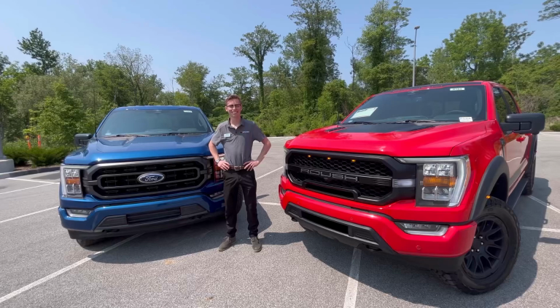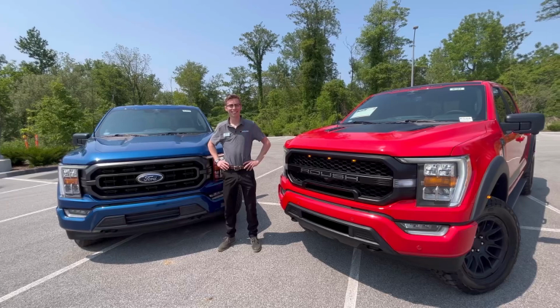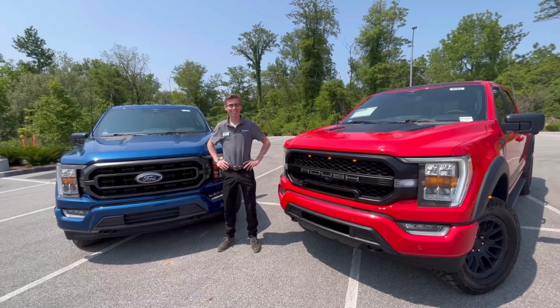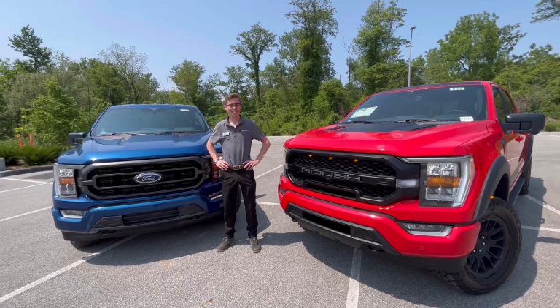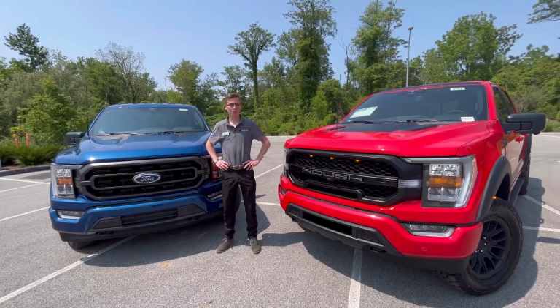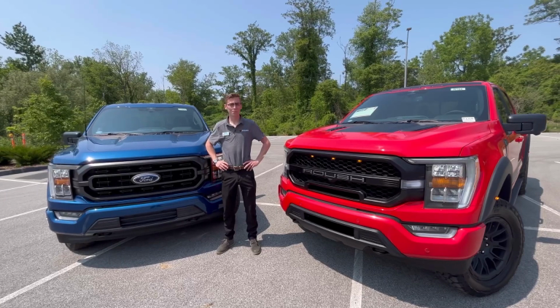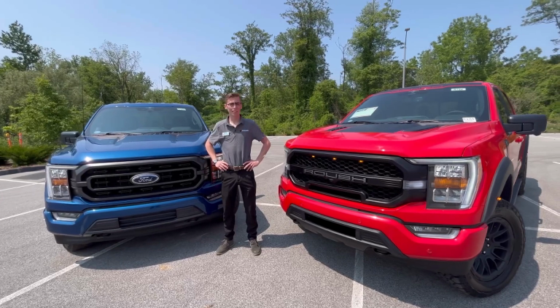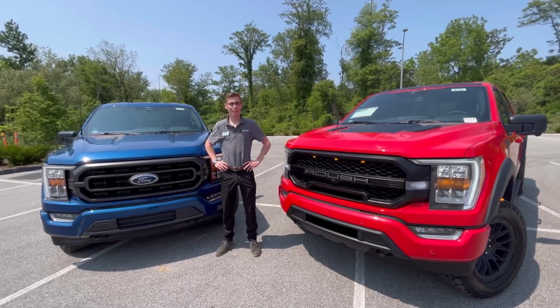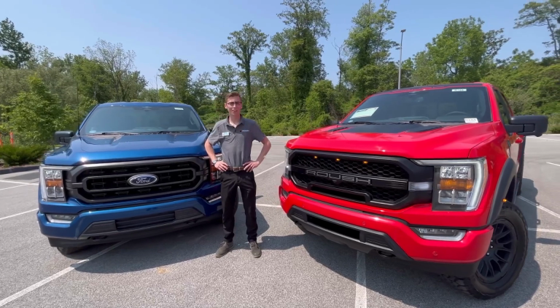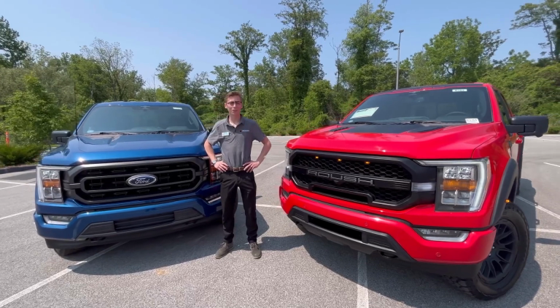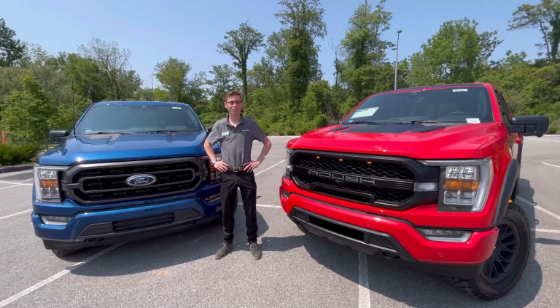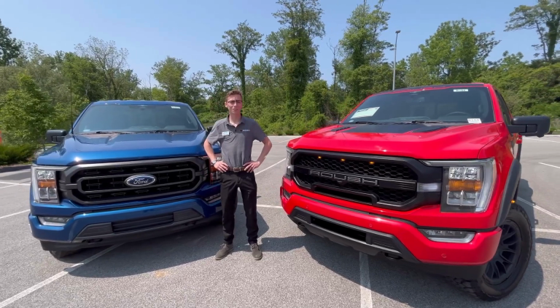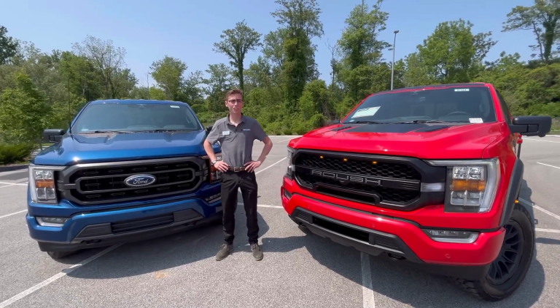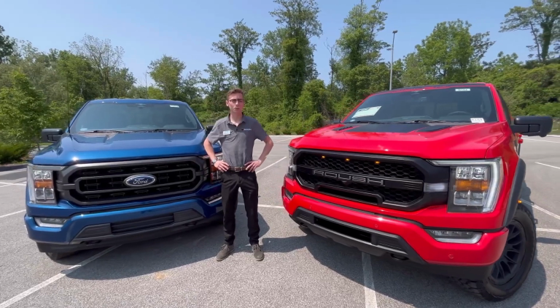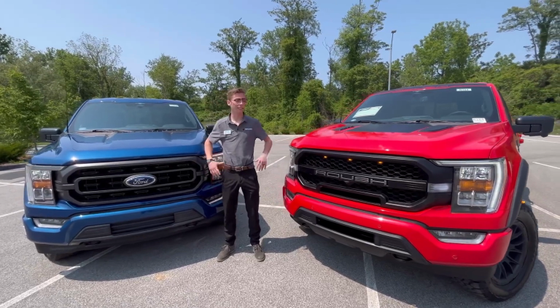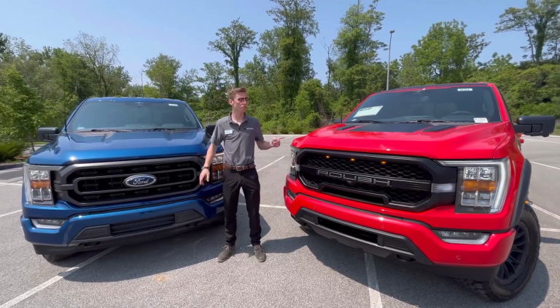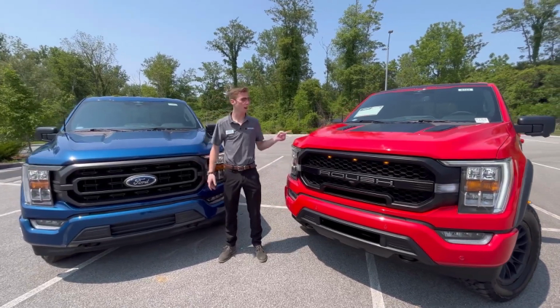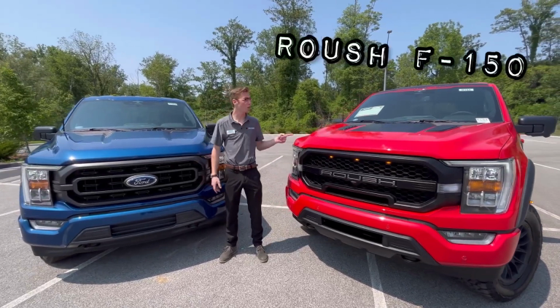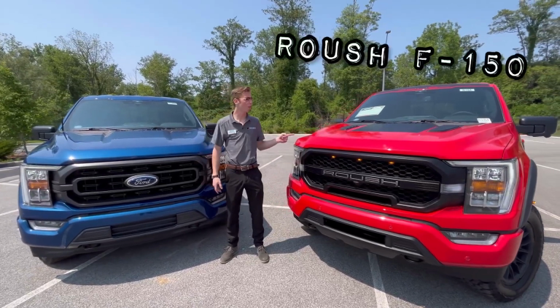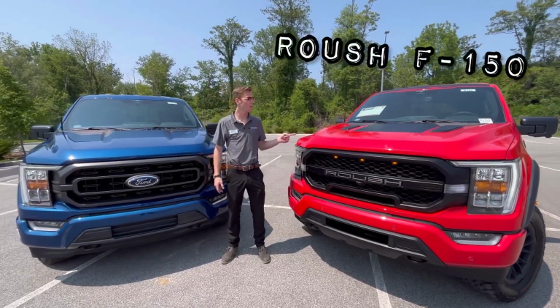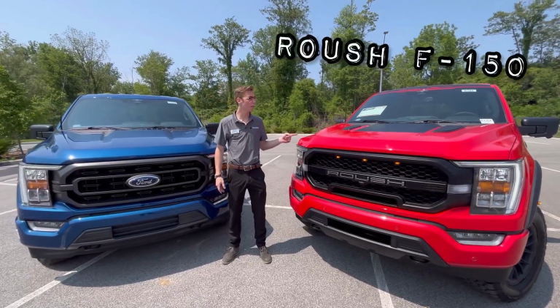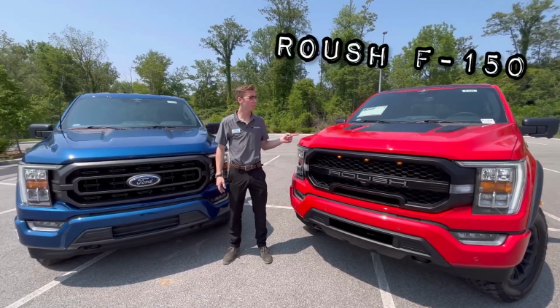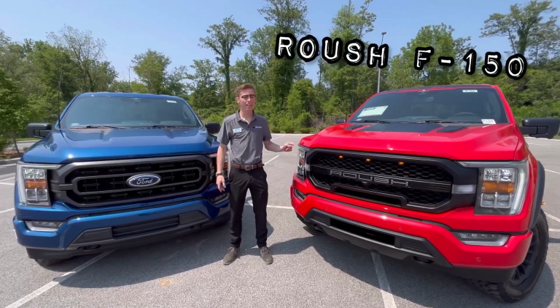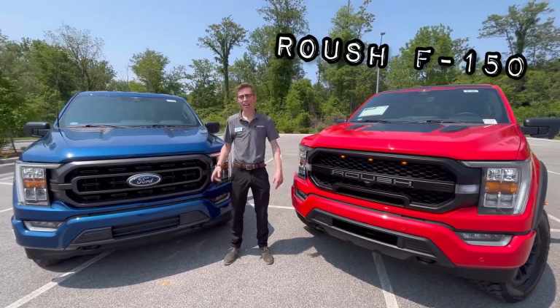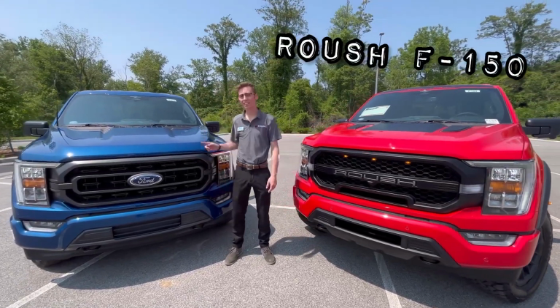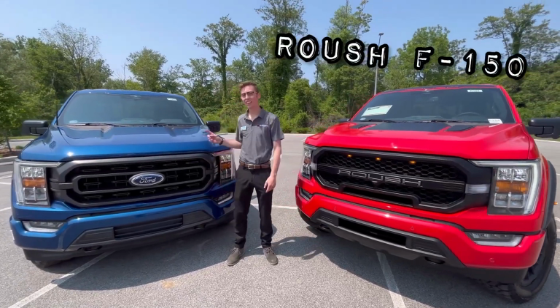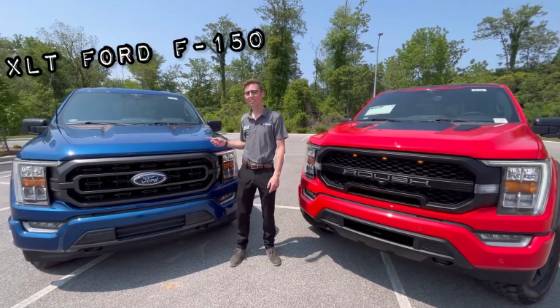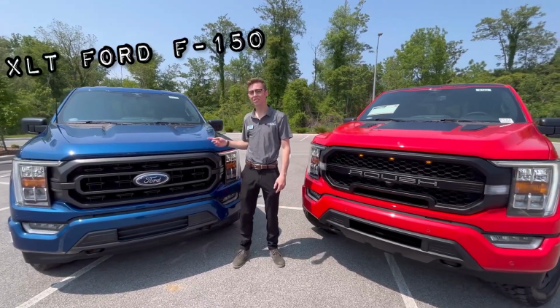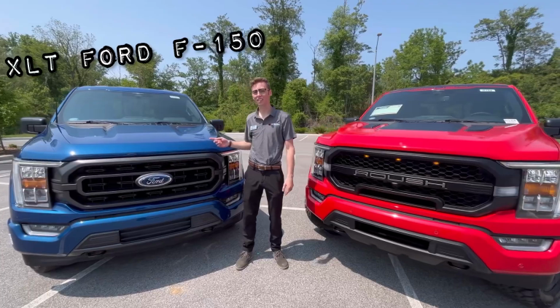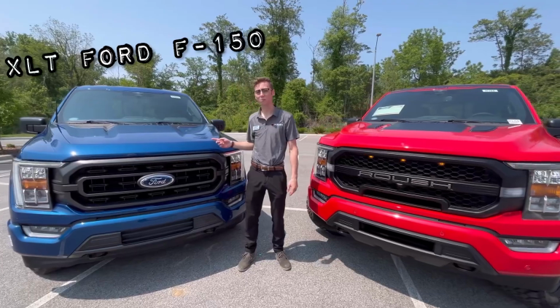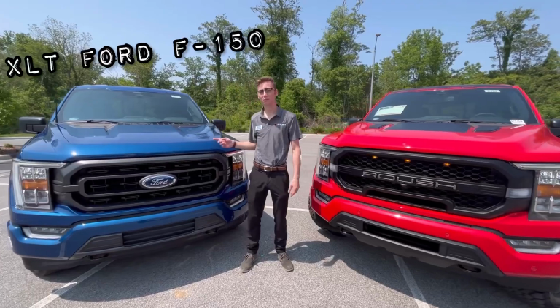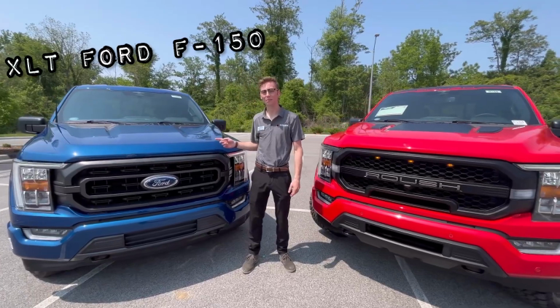Today we're going to be taking a look at what the difference is between this Roush F-150 and this XLT F-150.